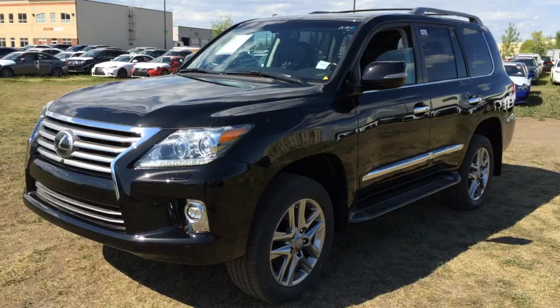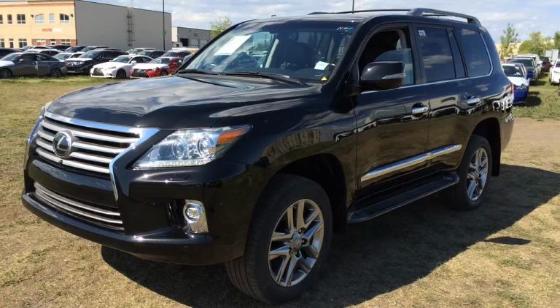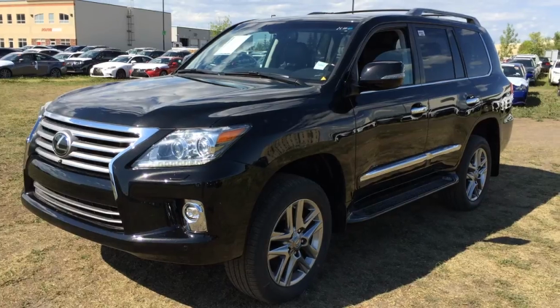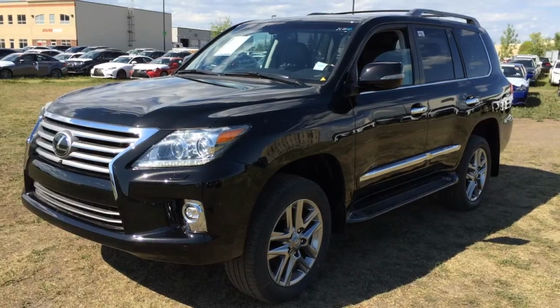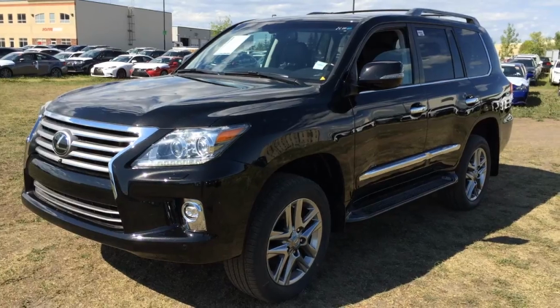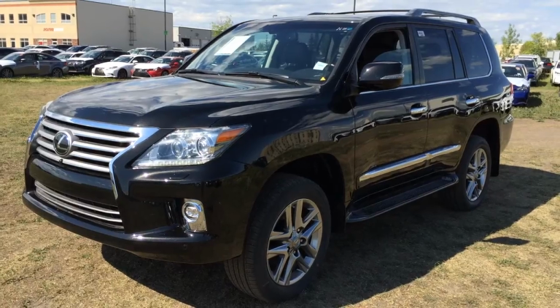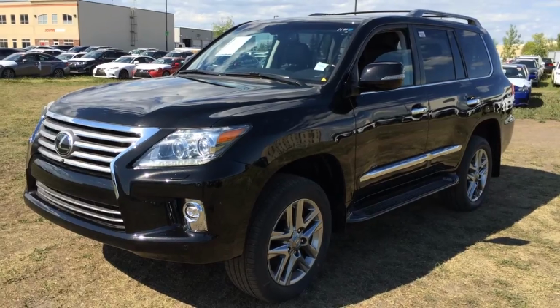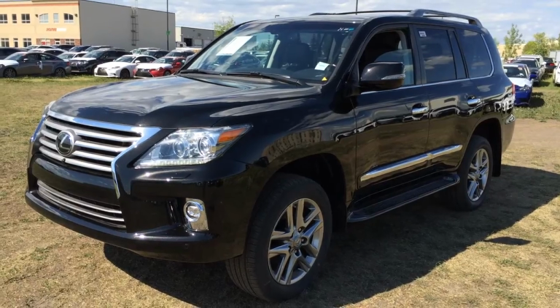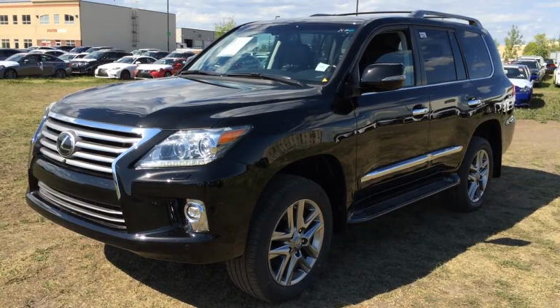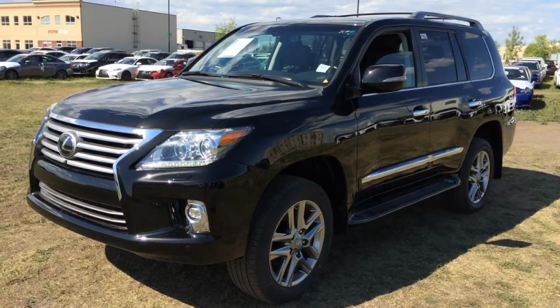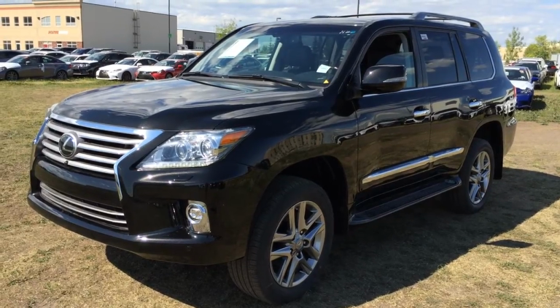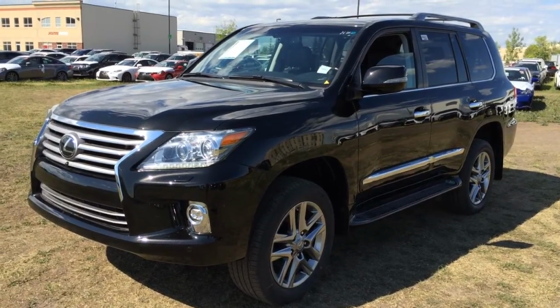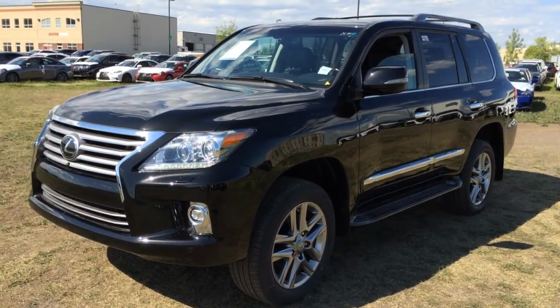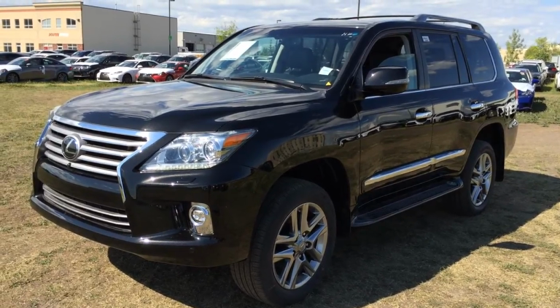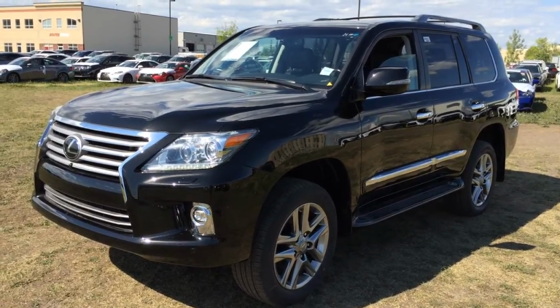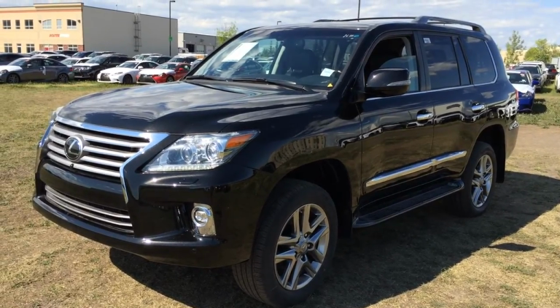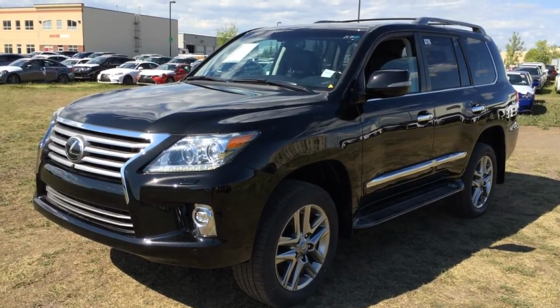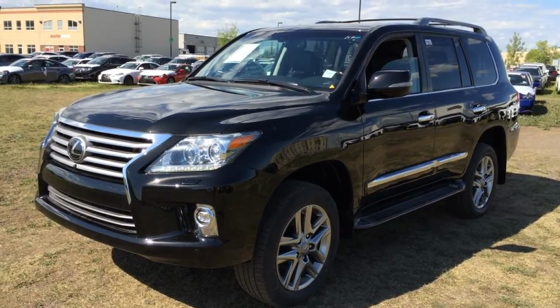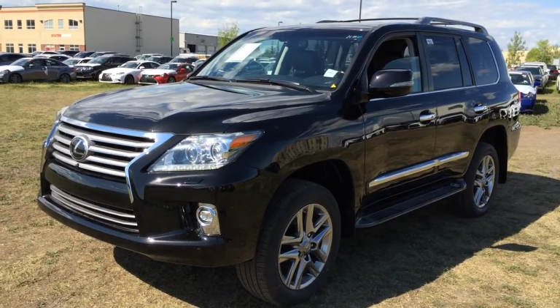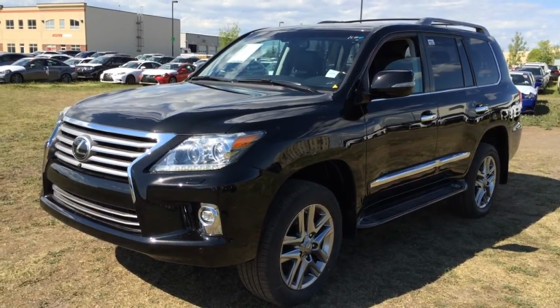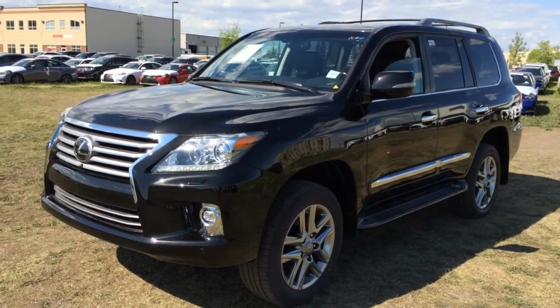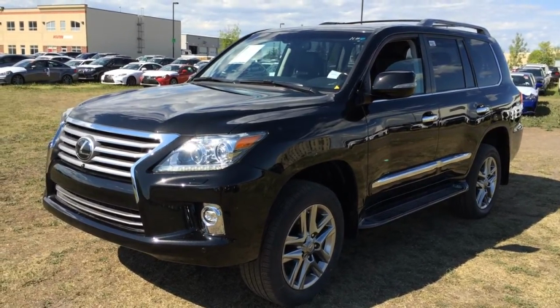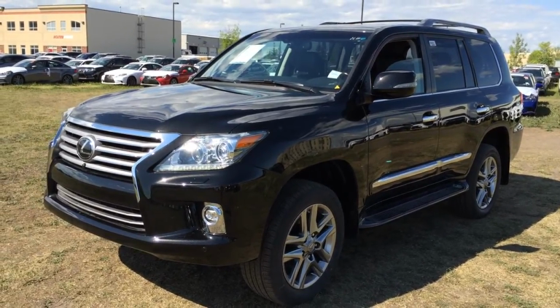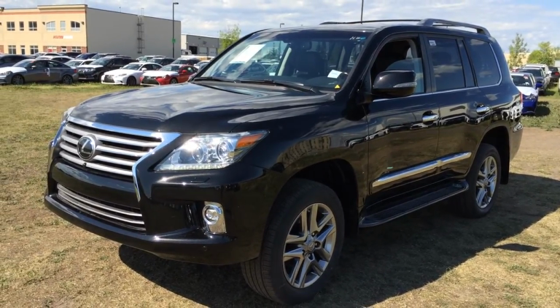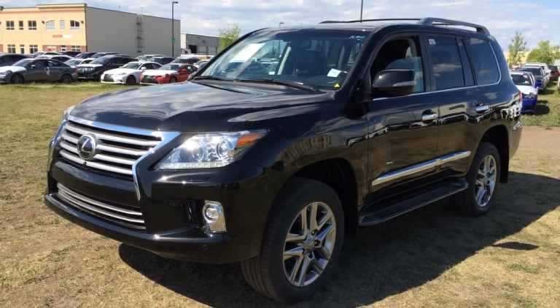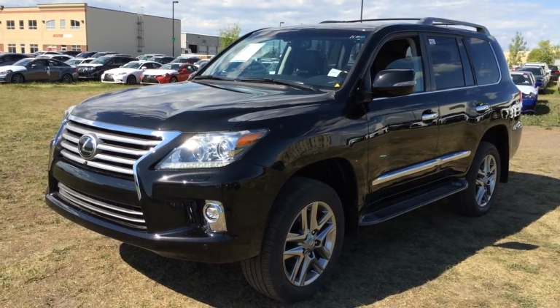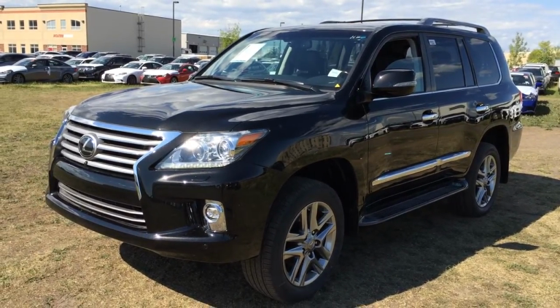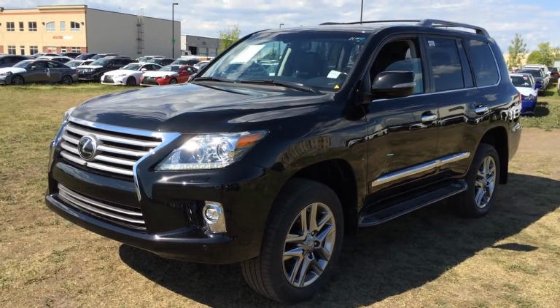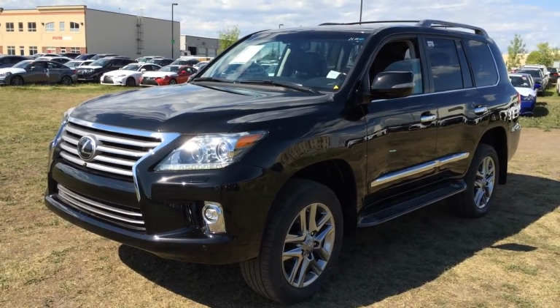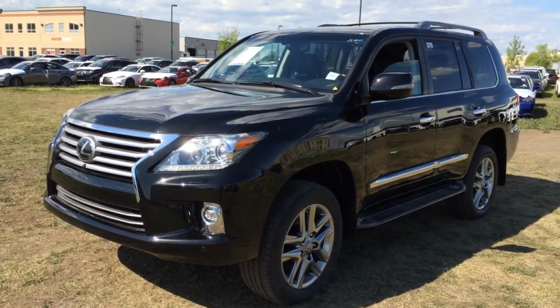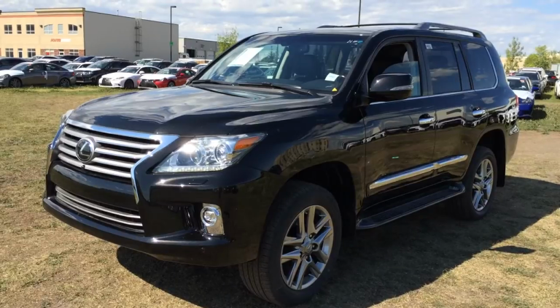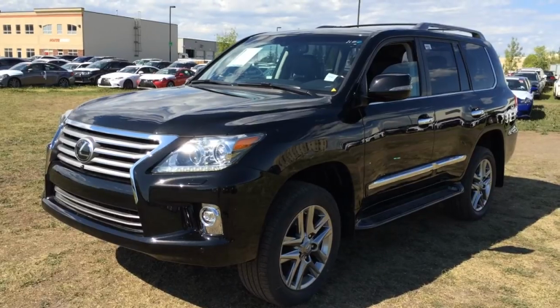Welcome to Lexus Edmonton. We are located off 111th Avenue and 170th Street in Edmonton, Alberta, Canada.